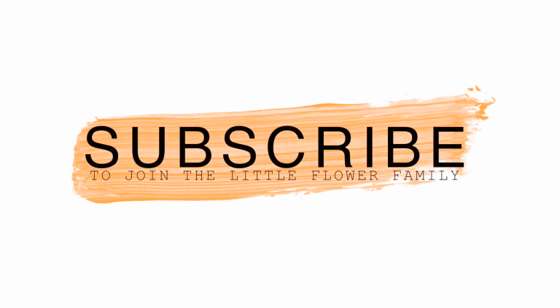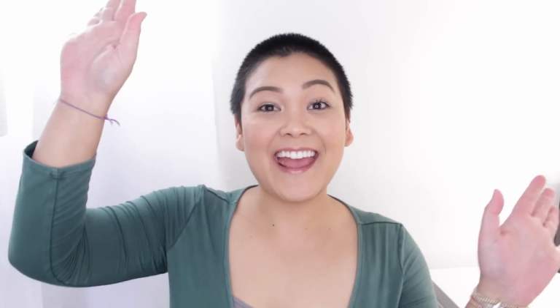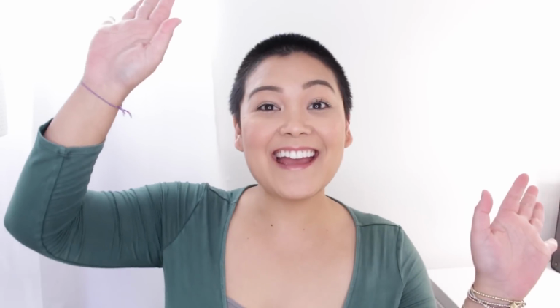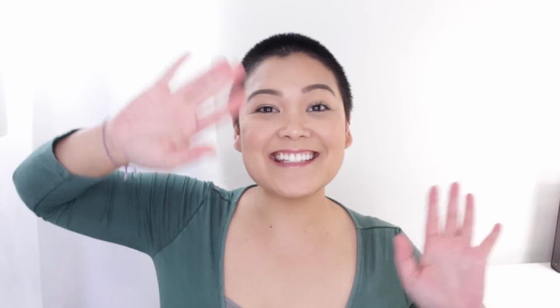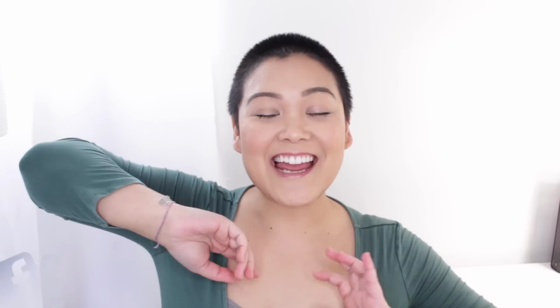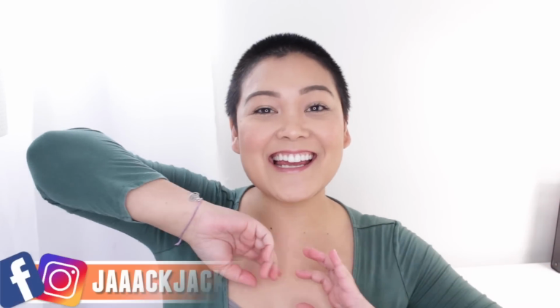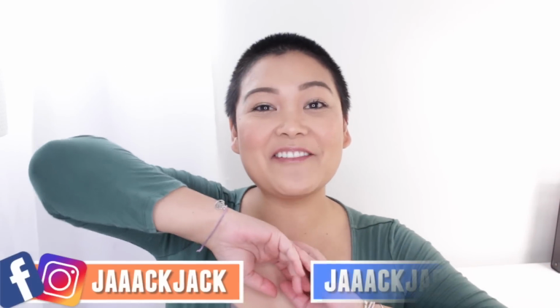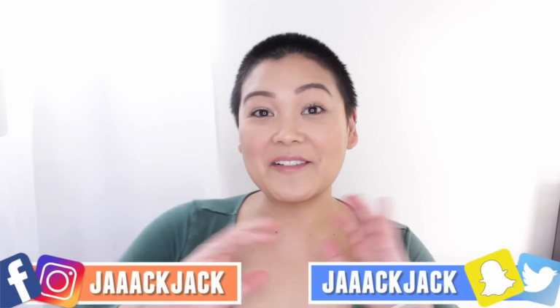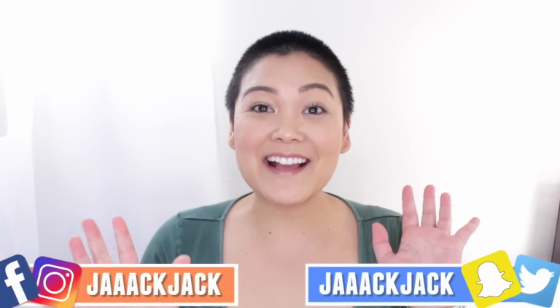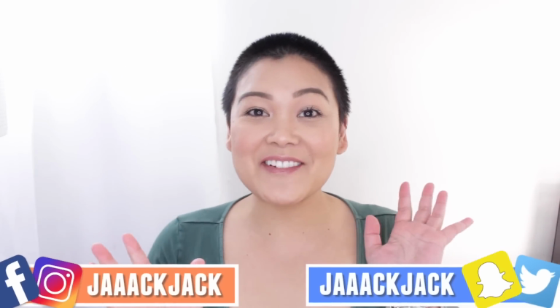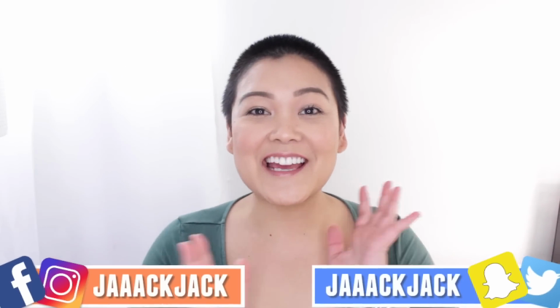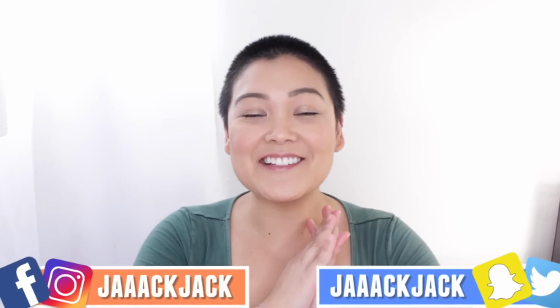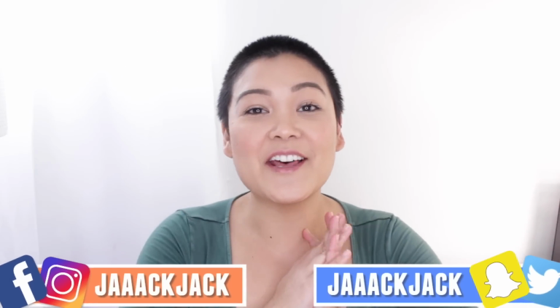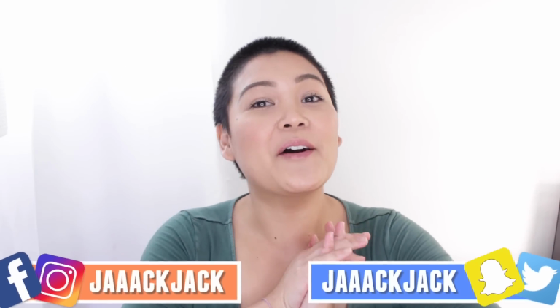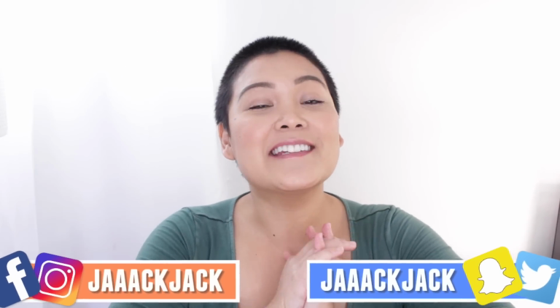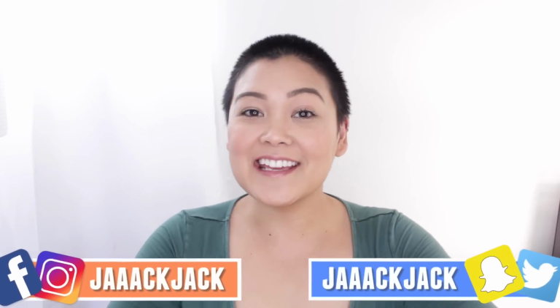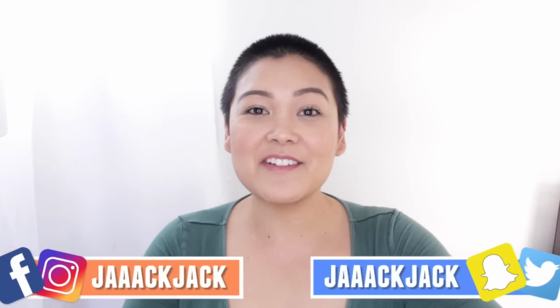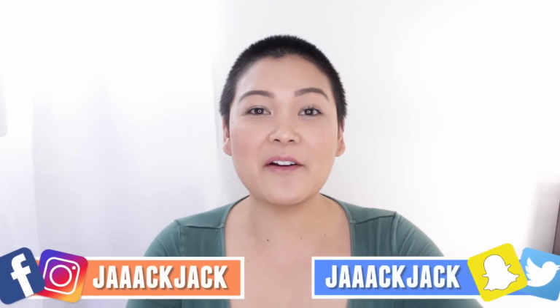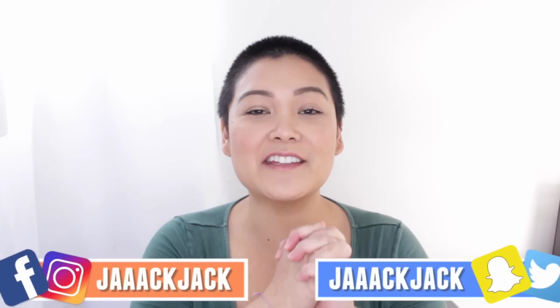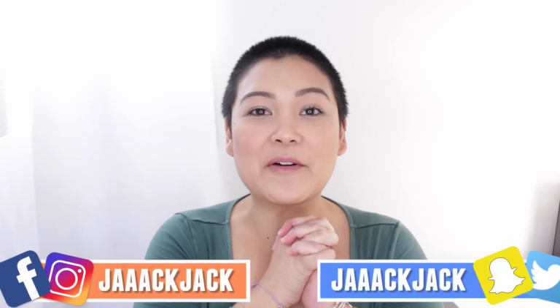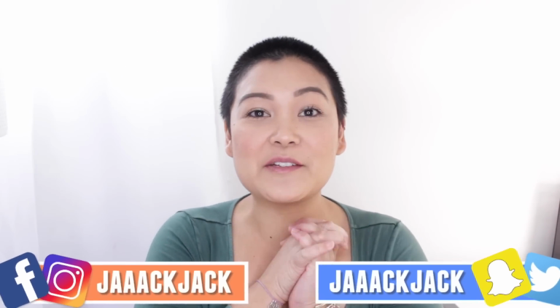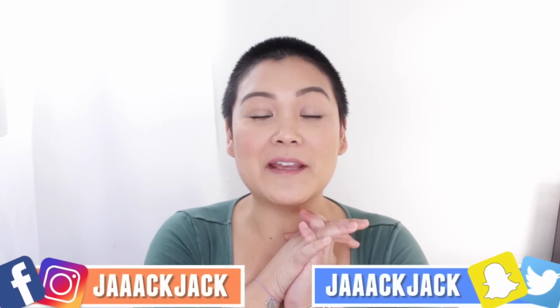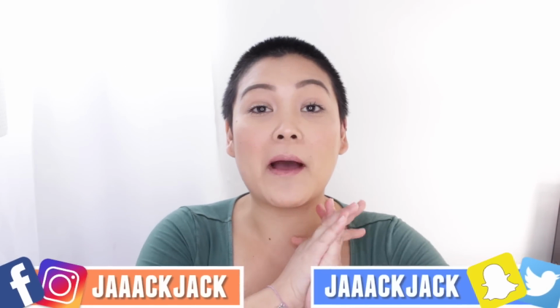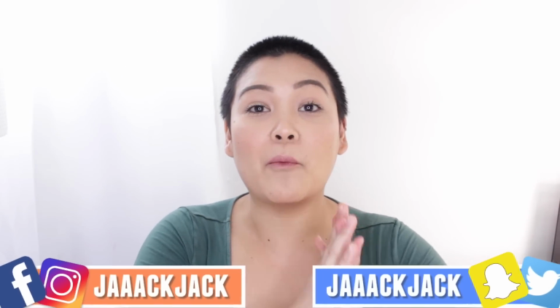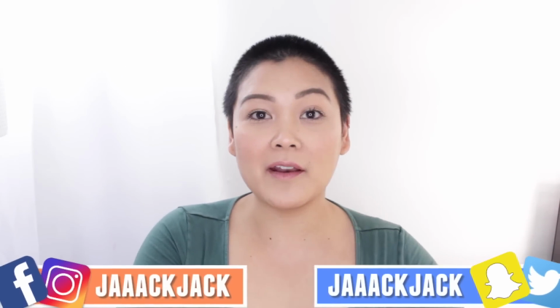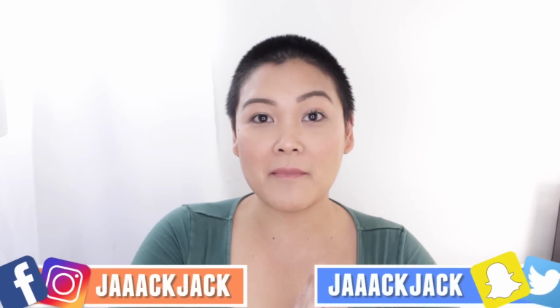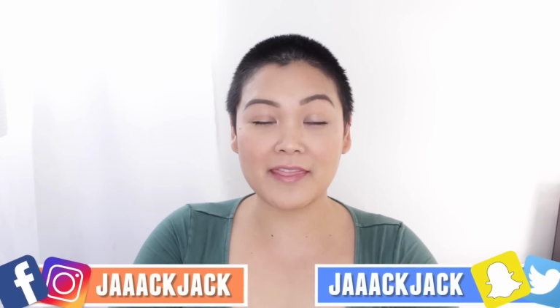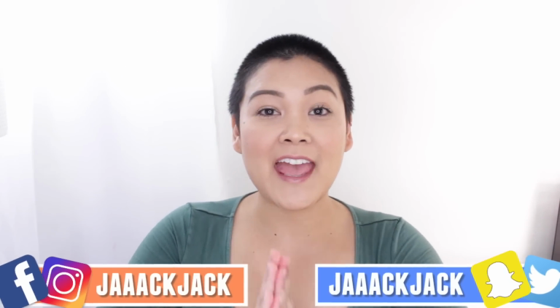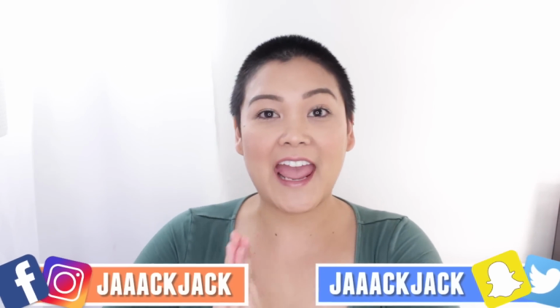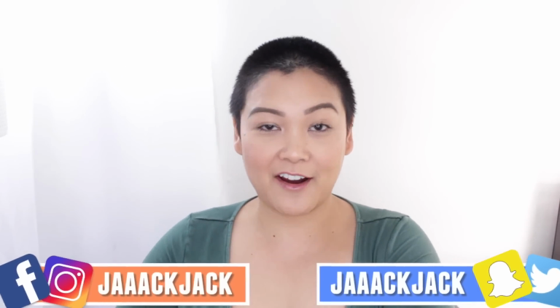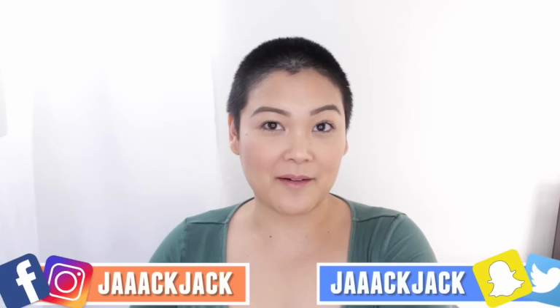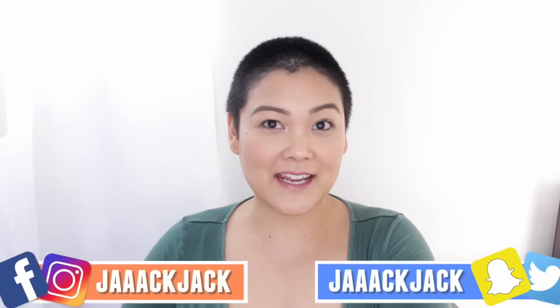Hey guys, it's JackJack and welcome back to my channel. Today's video is going to be my one month hair update.